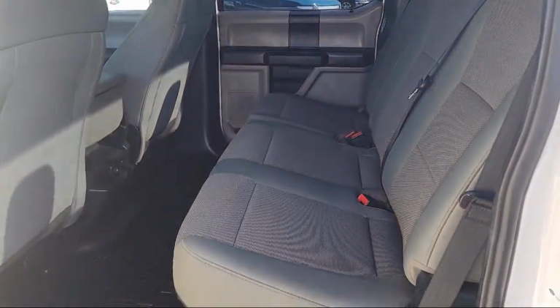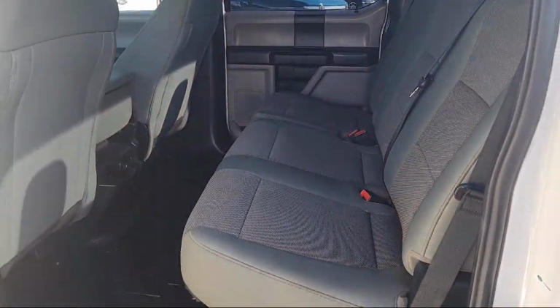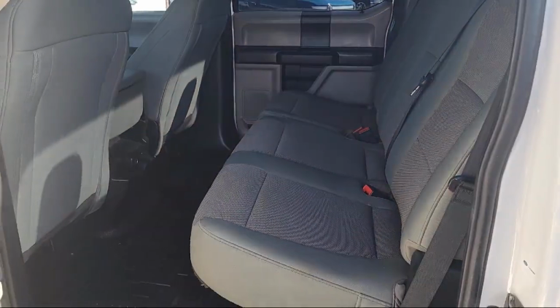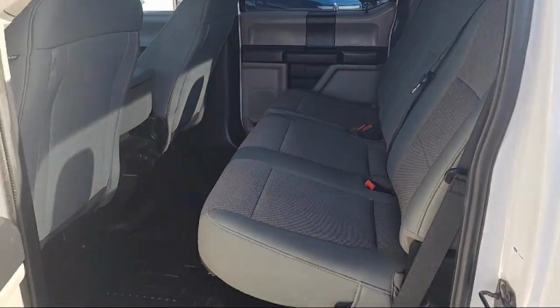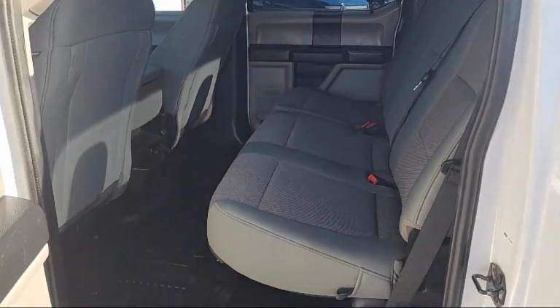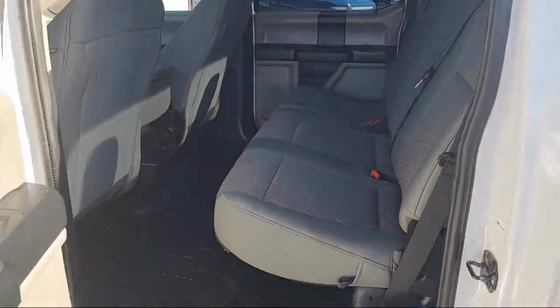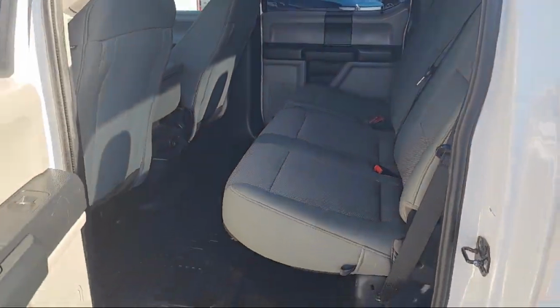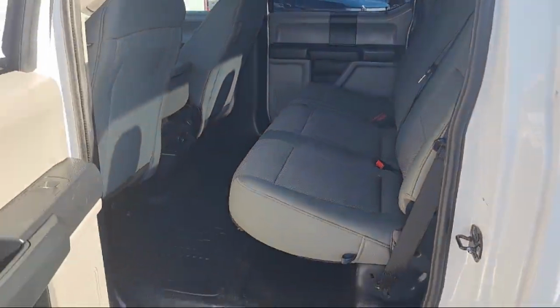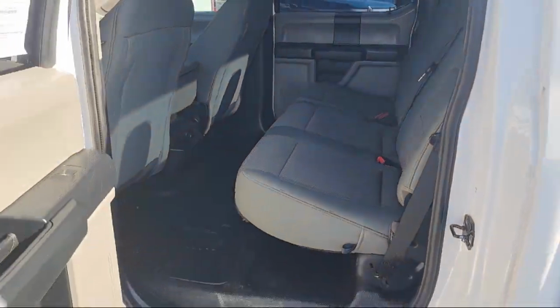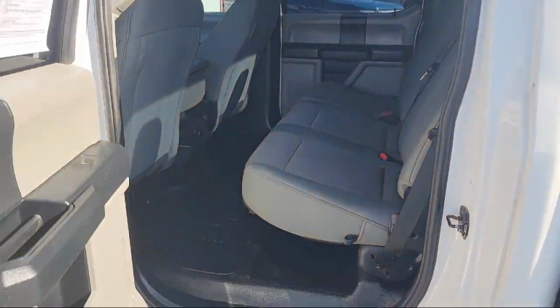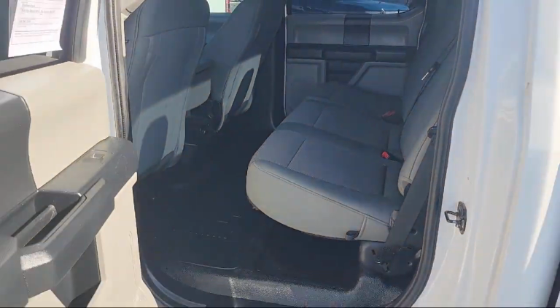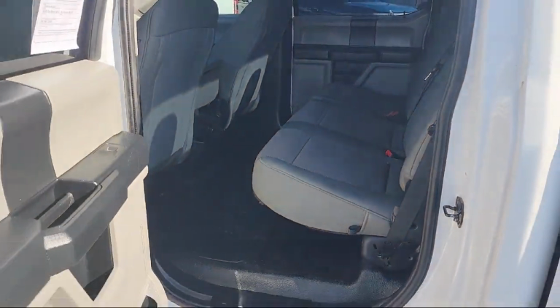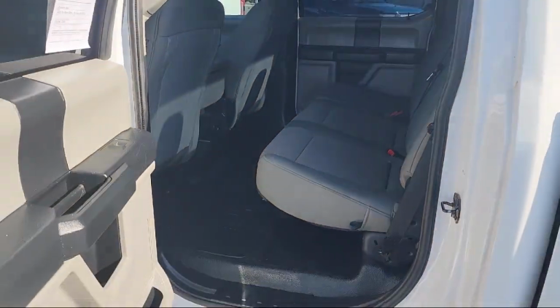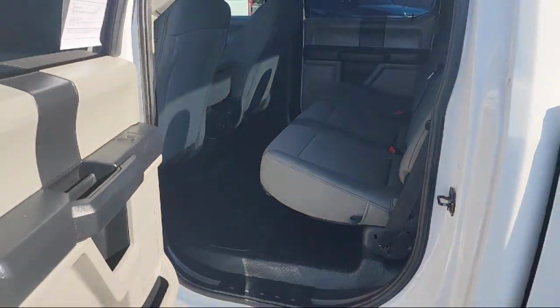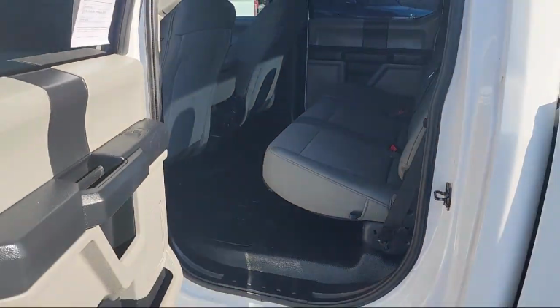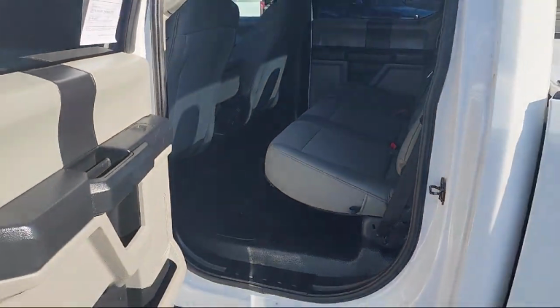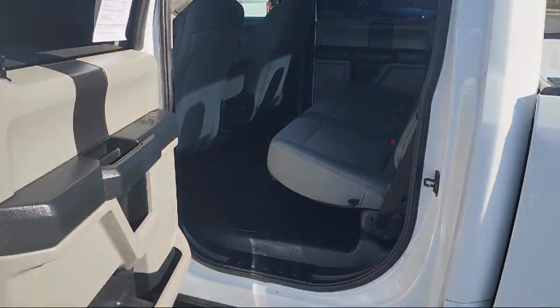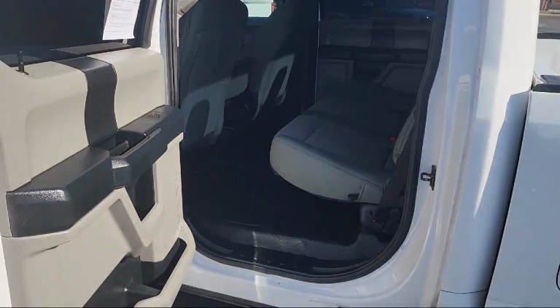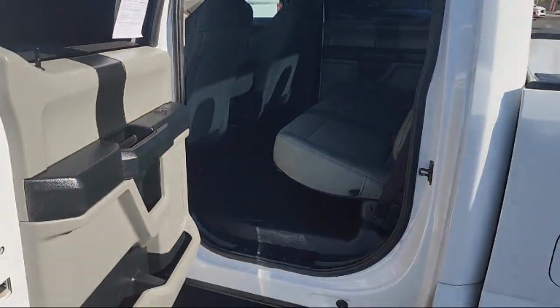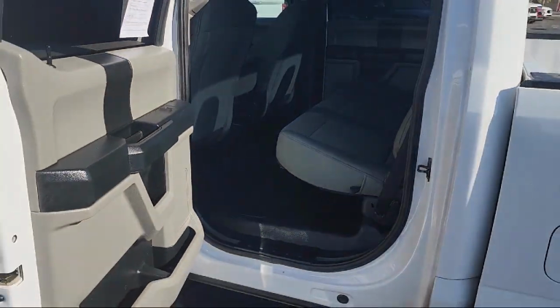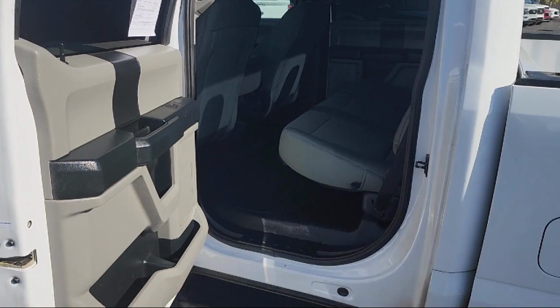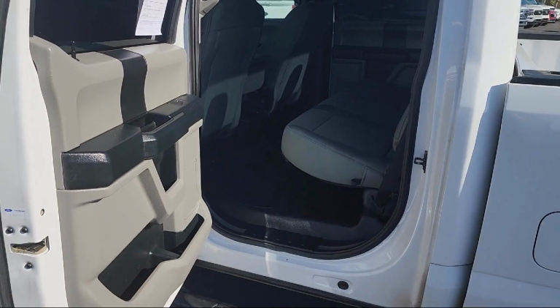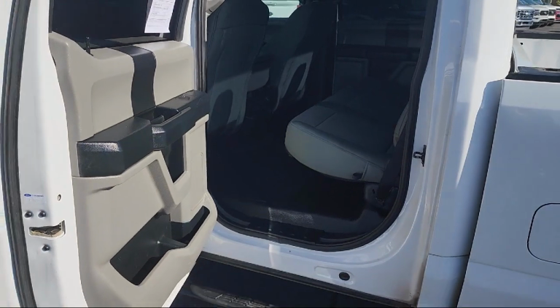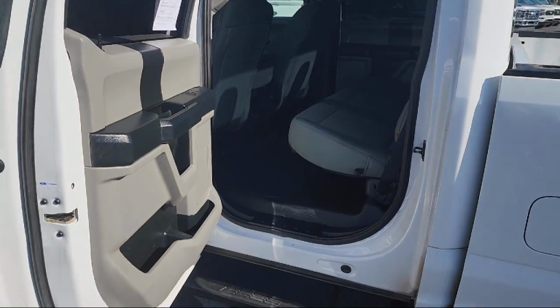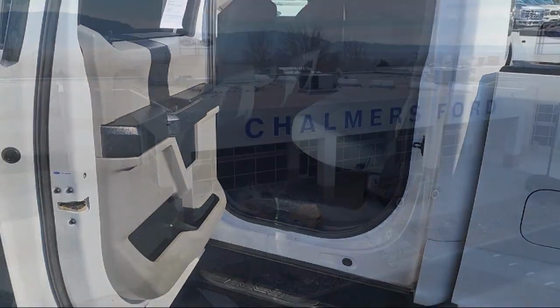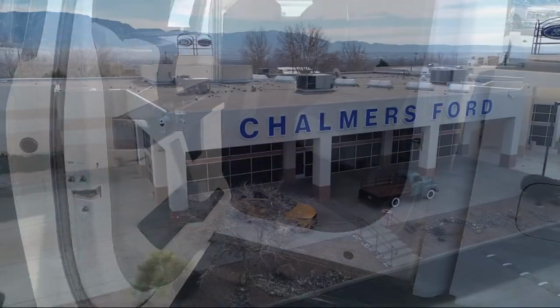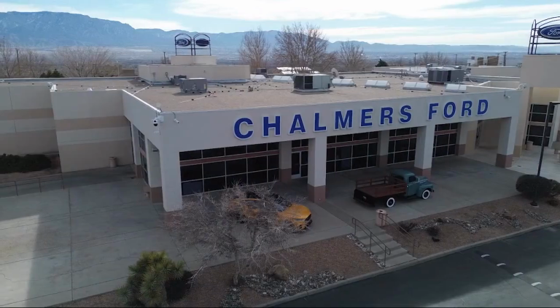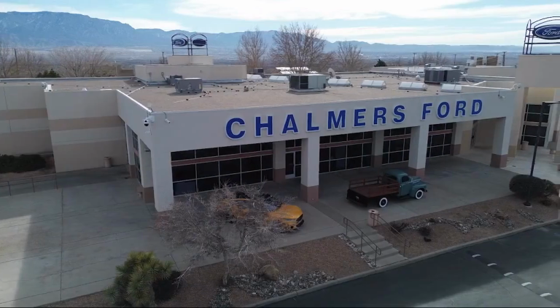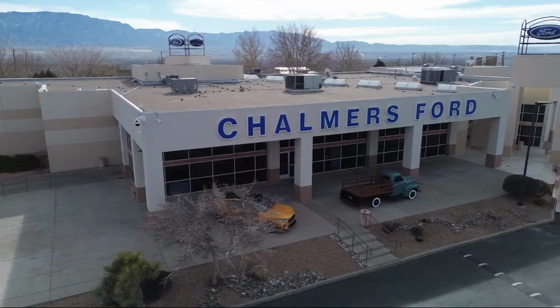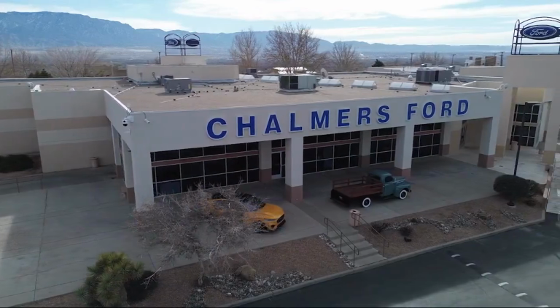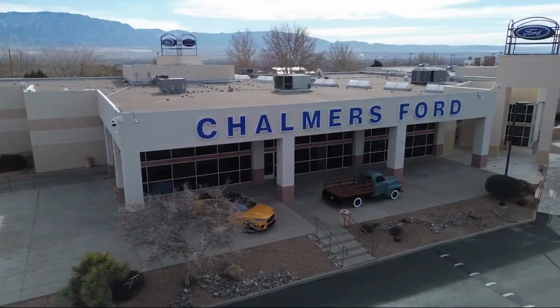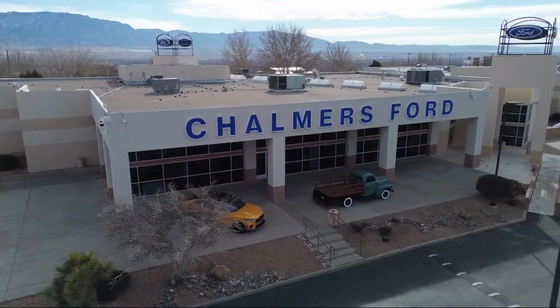So come in today and schedule a test drive. We are located at 2500 Rio Rancho Boulevard.